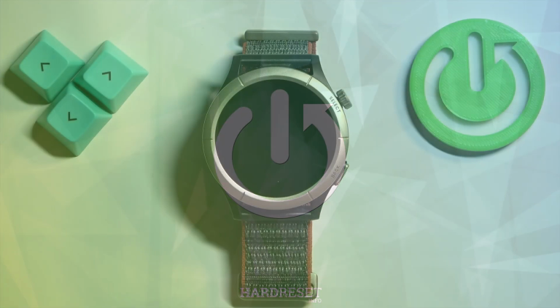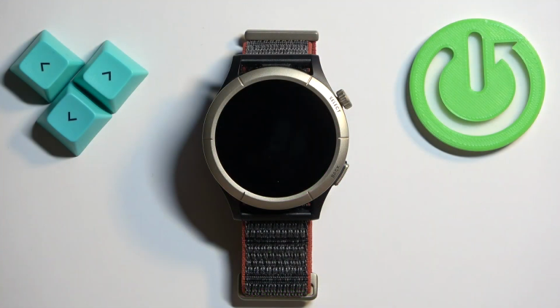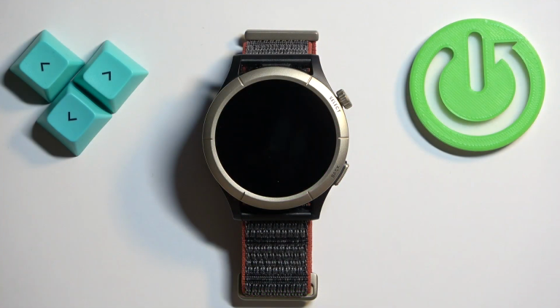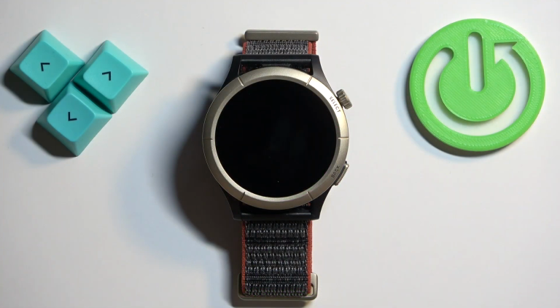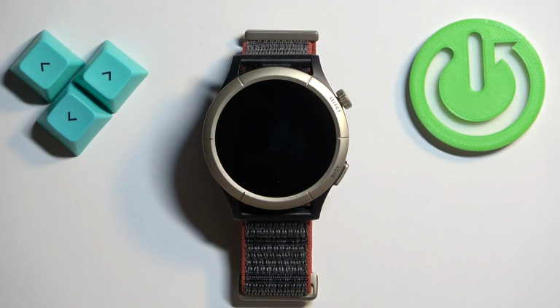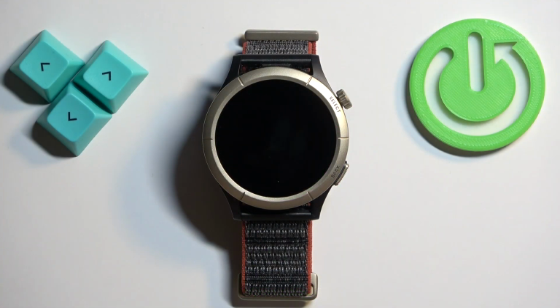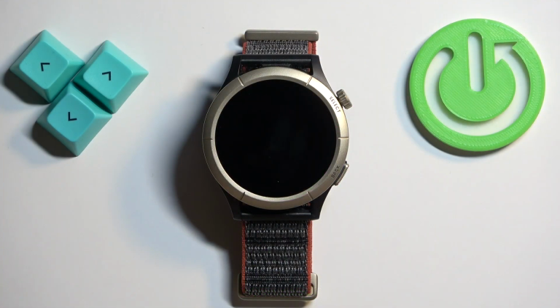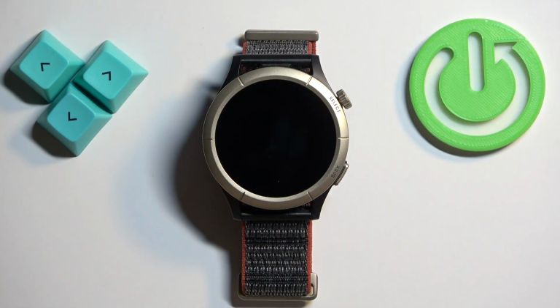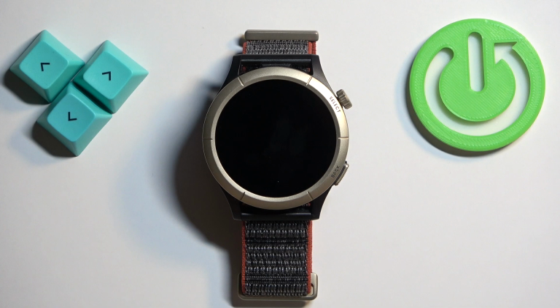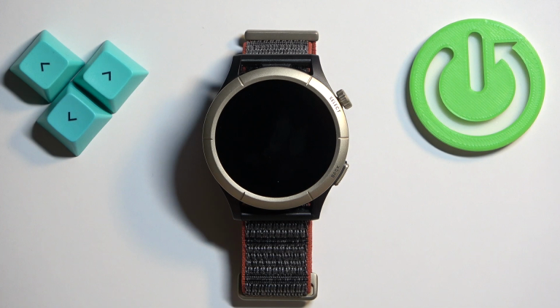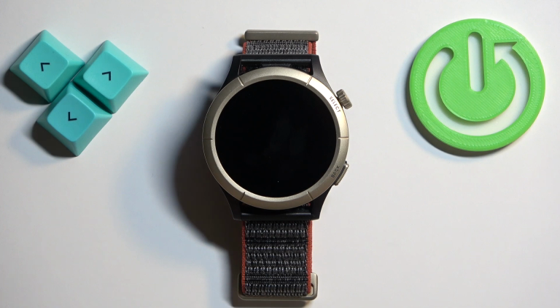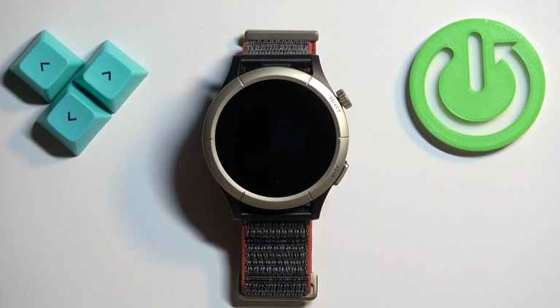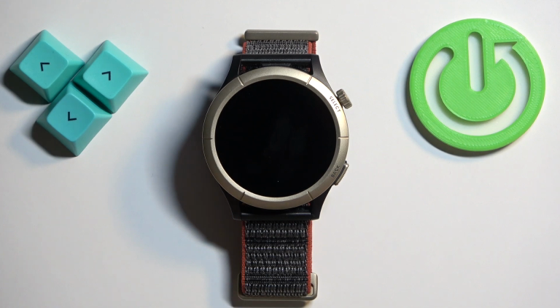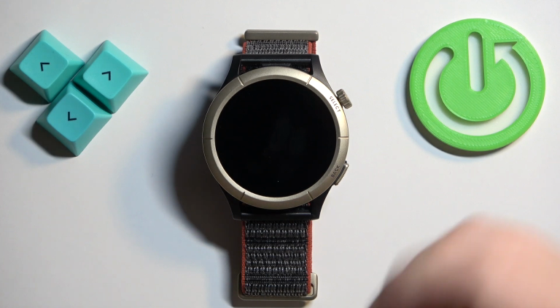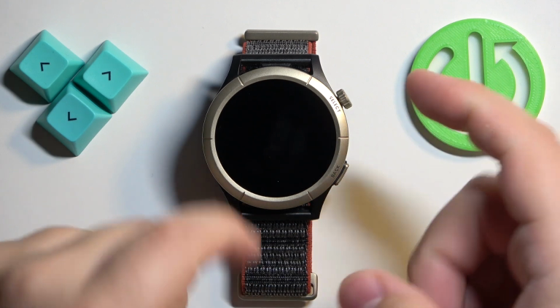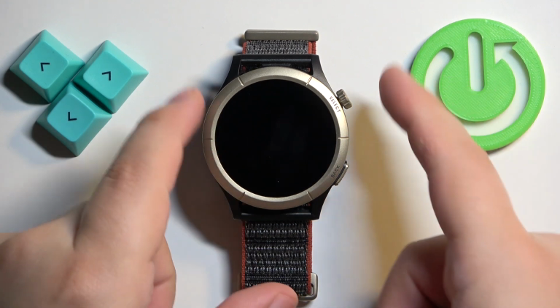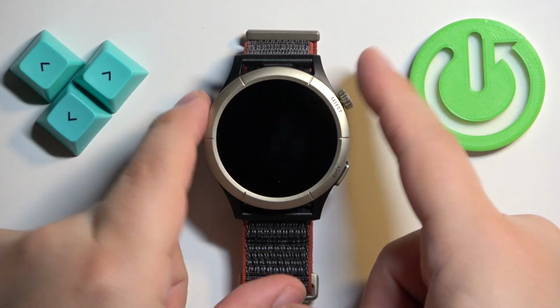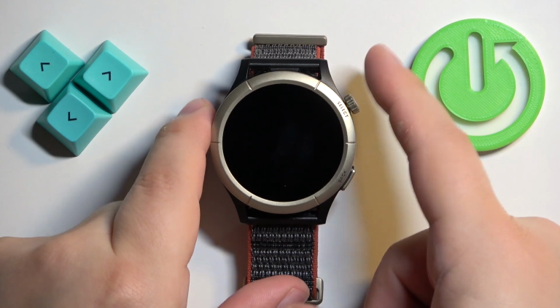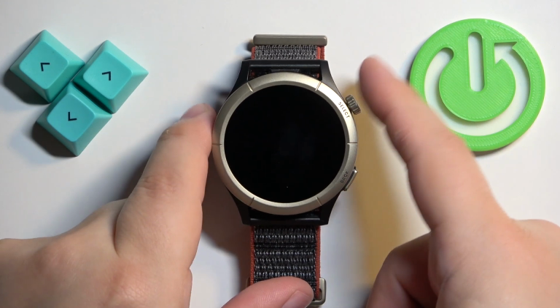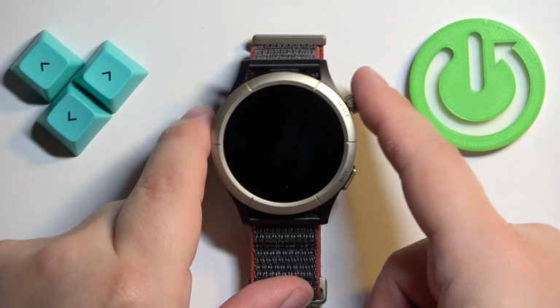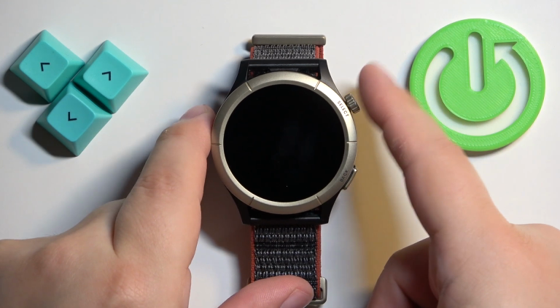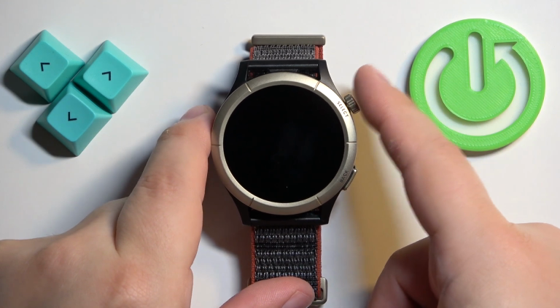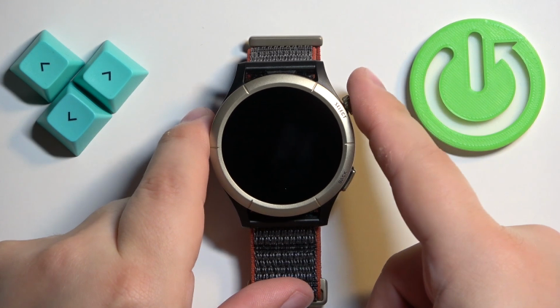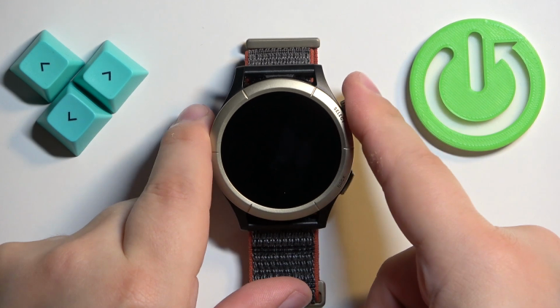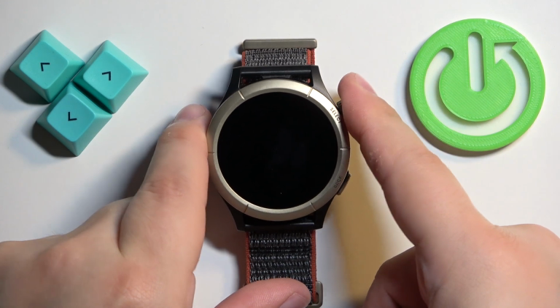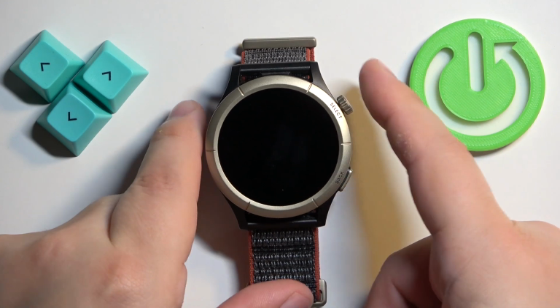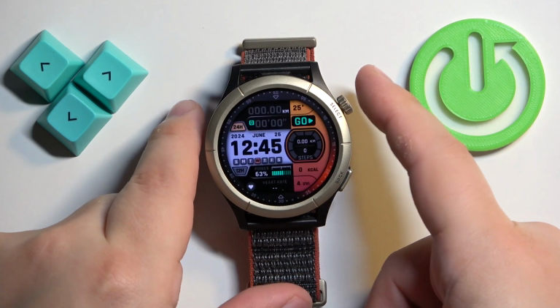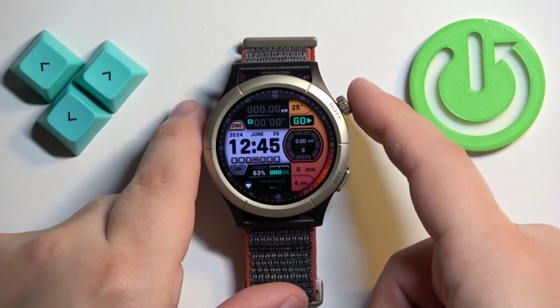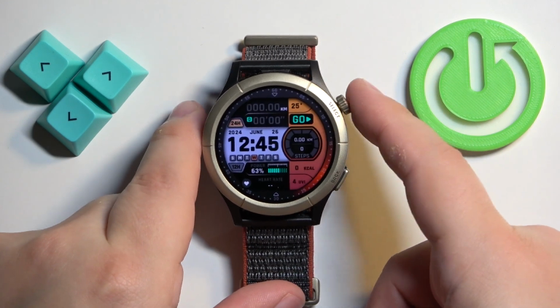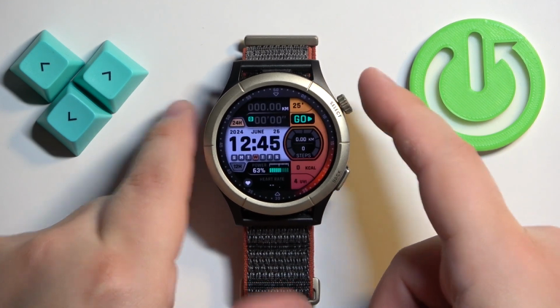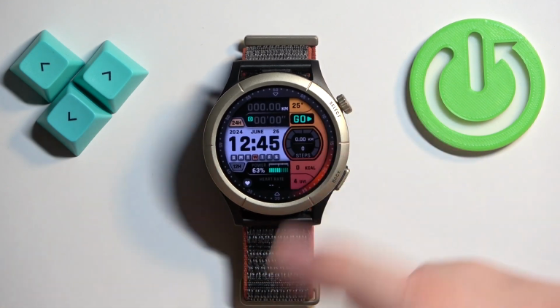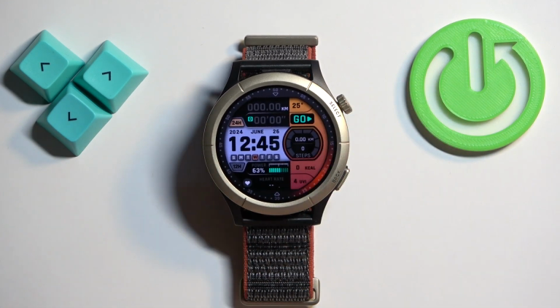First we need to wake up the screen on our watch, and you can do it by pressing the side button or the select button.